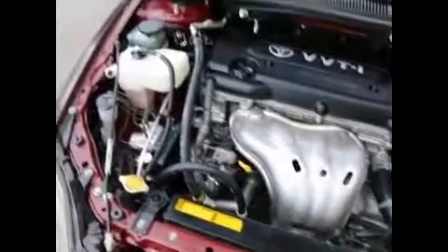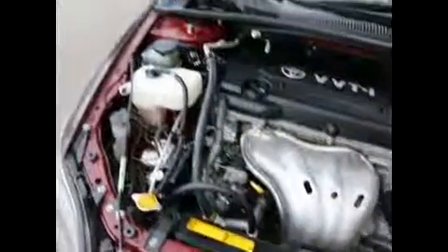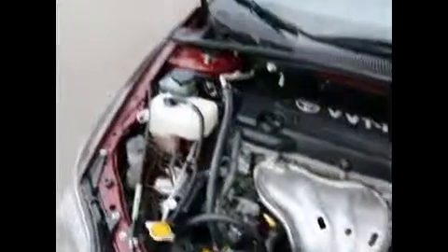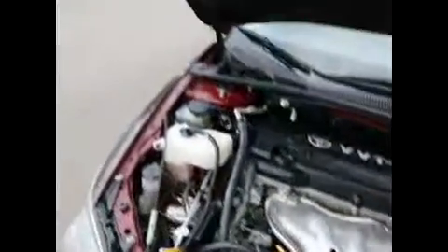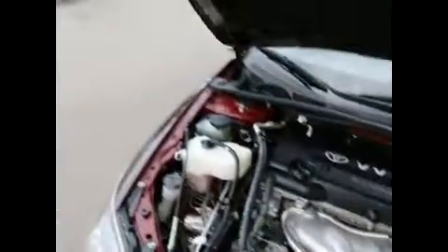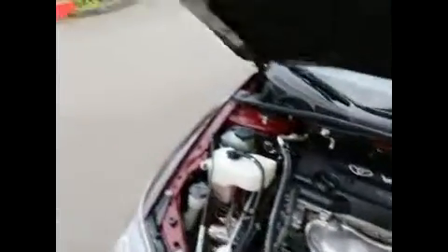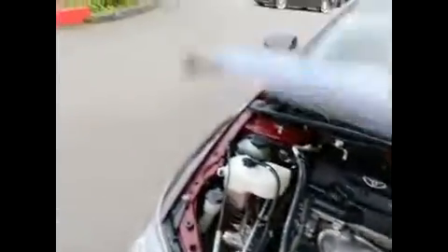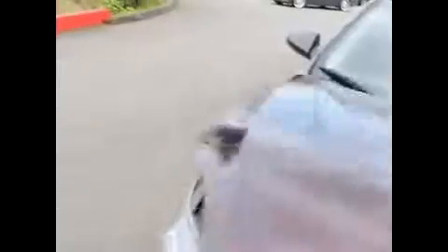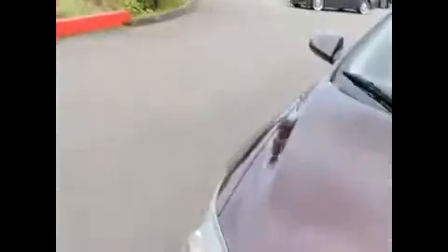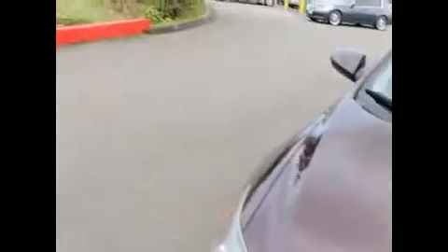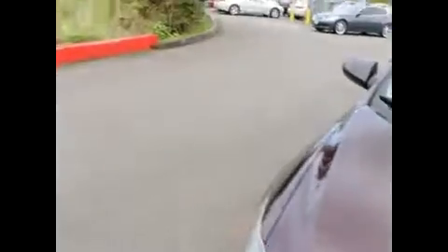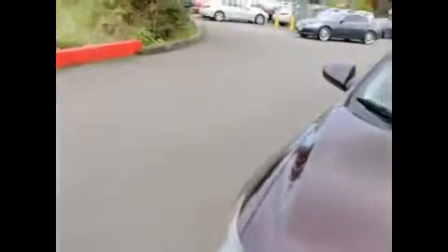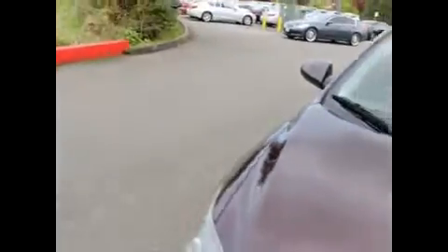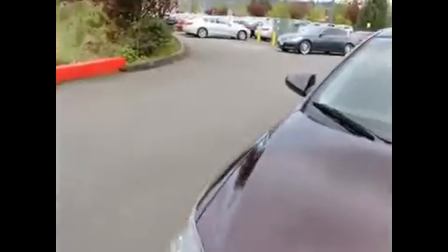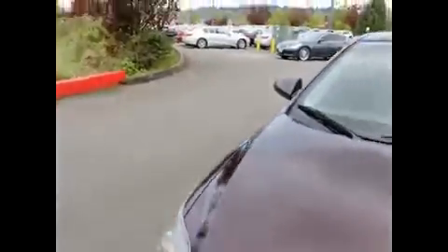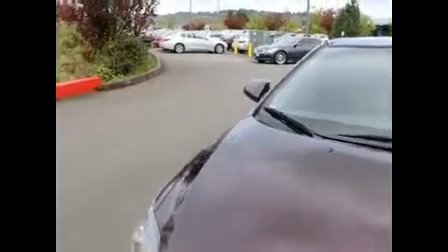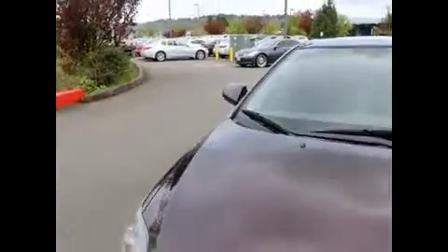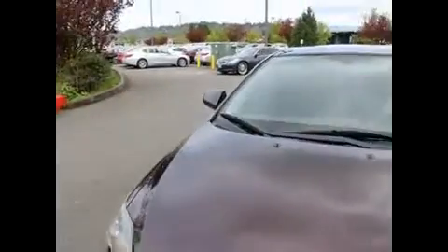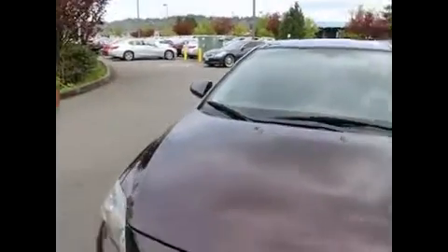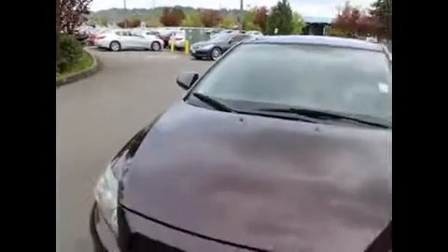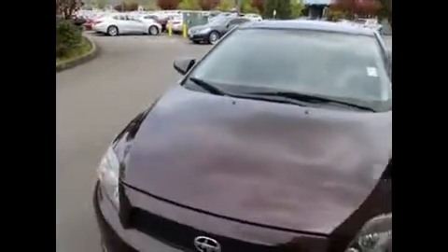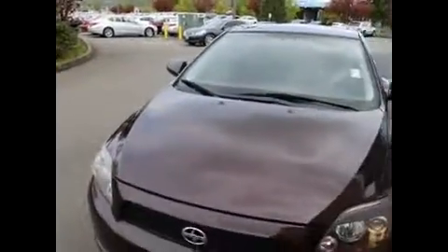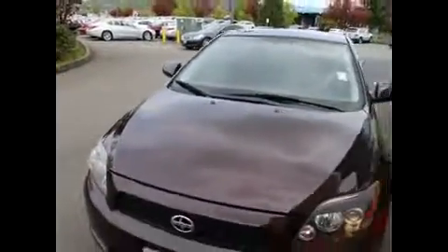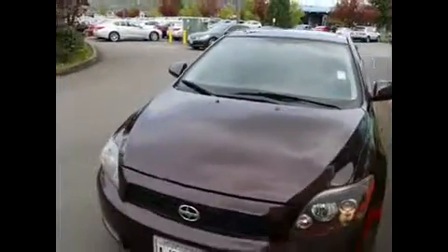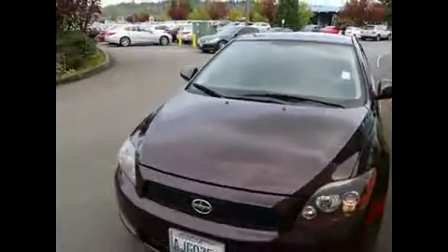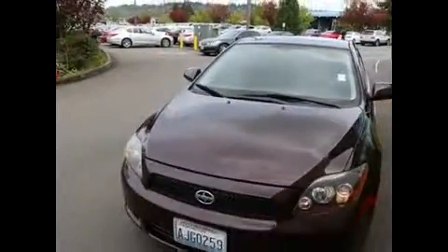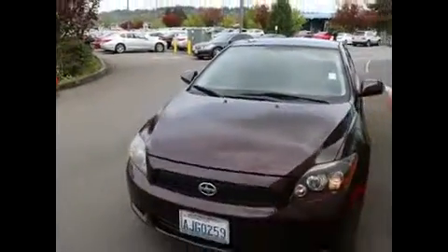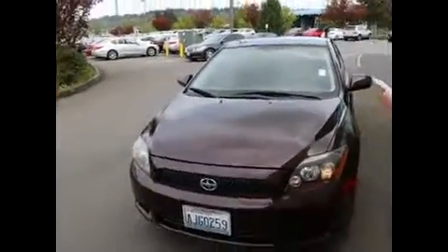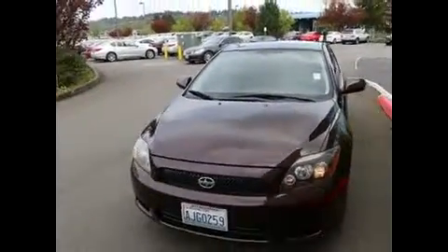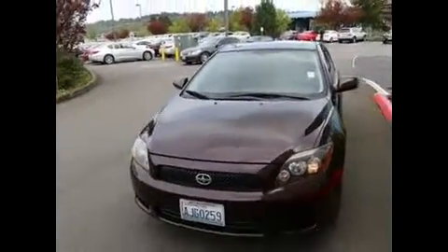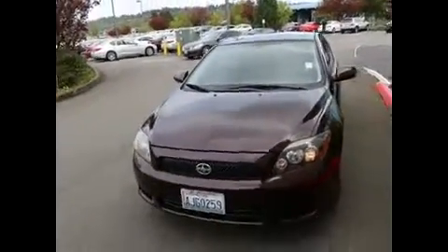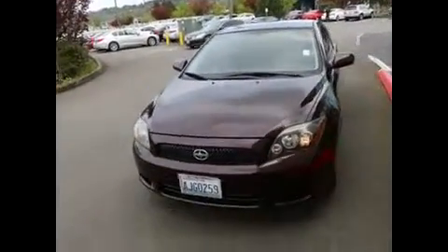Nice clean engine compartment — sign of a well cared for vehicle. All in all, one beautiful vehicle.